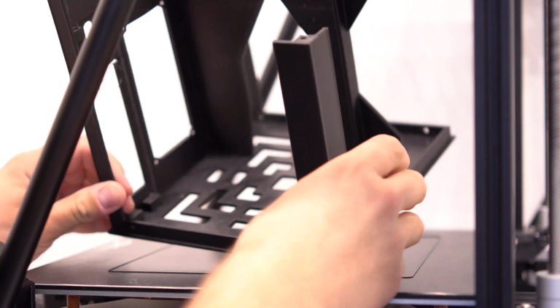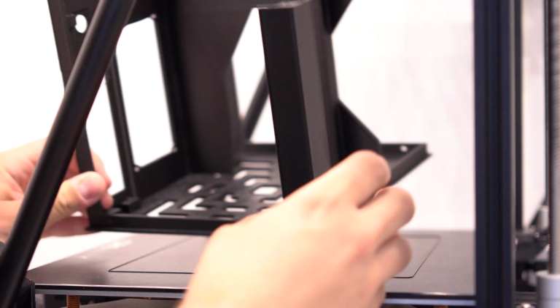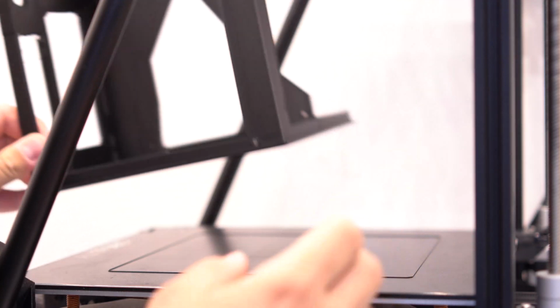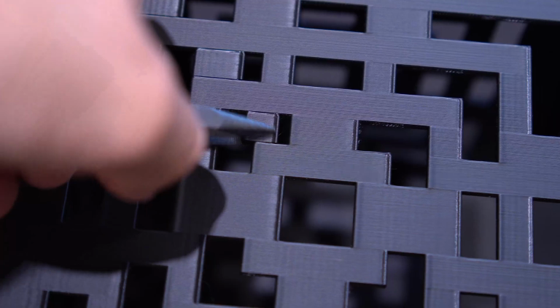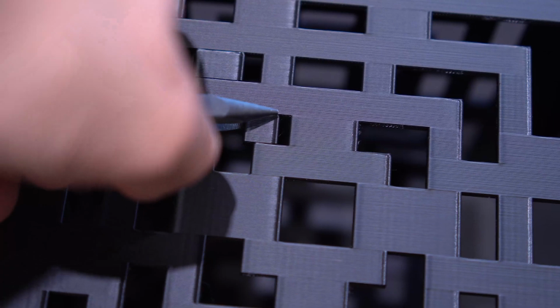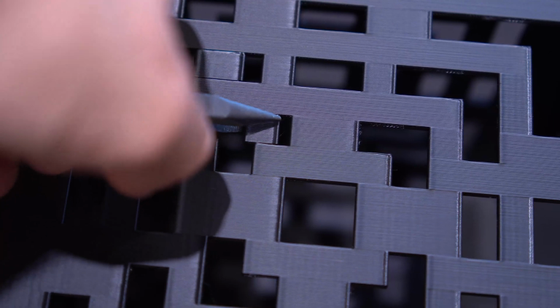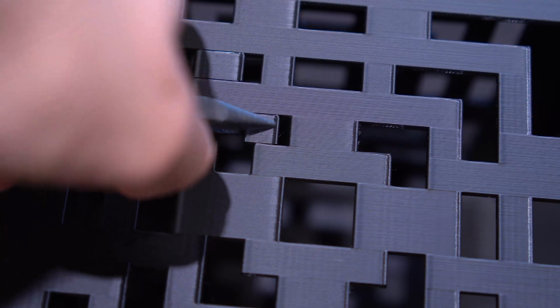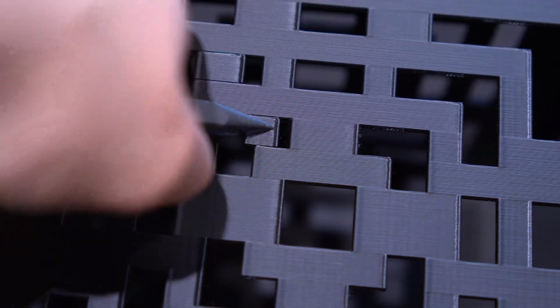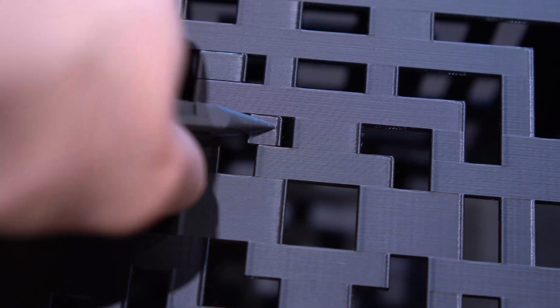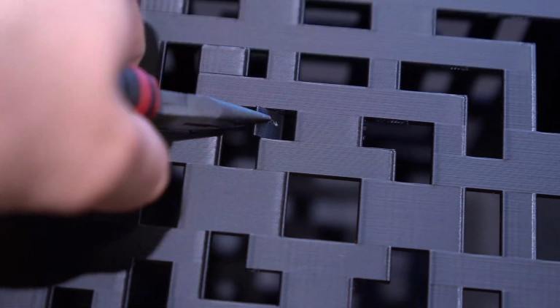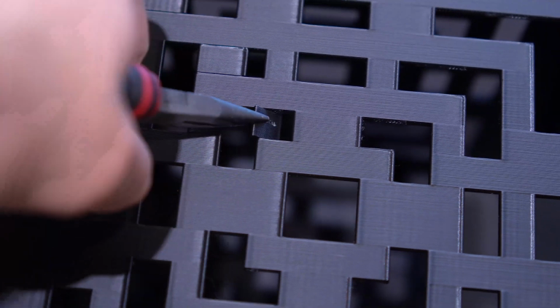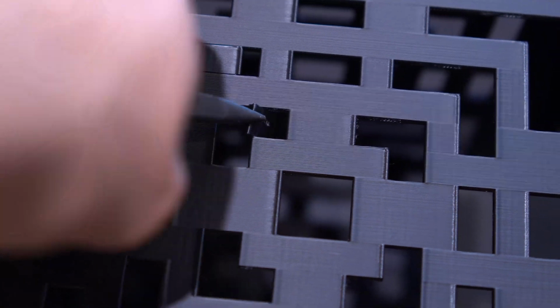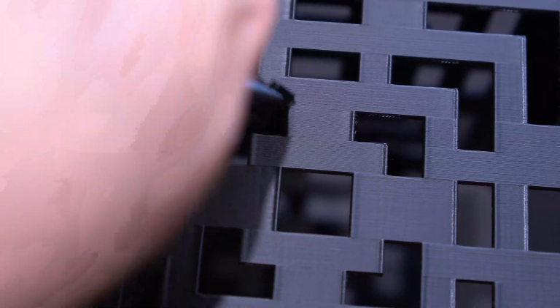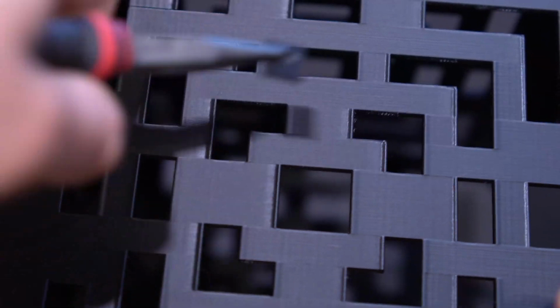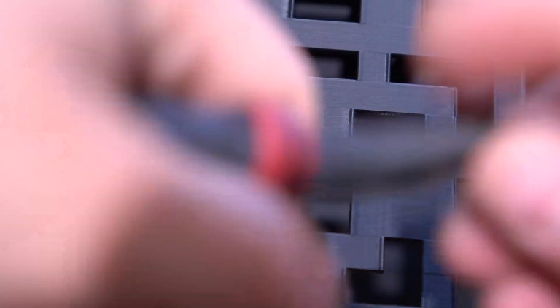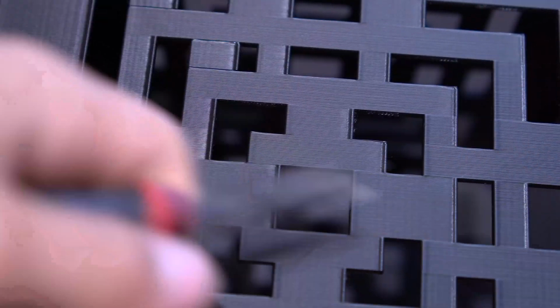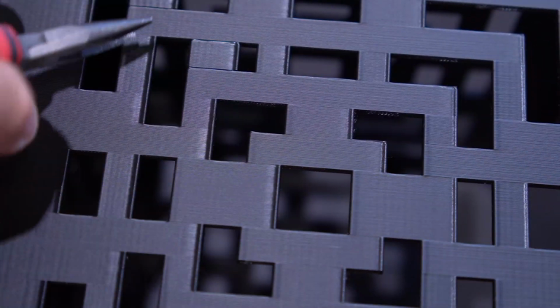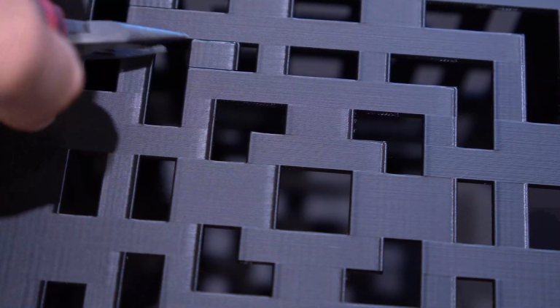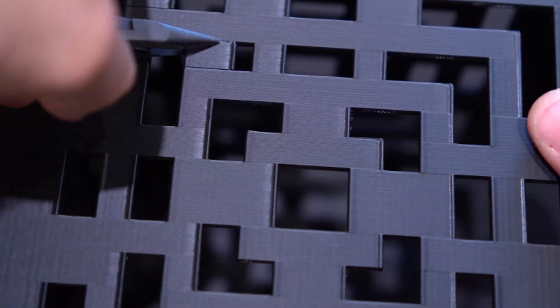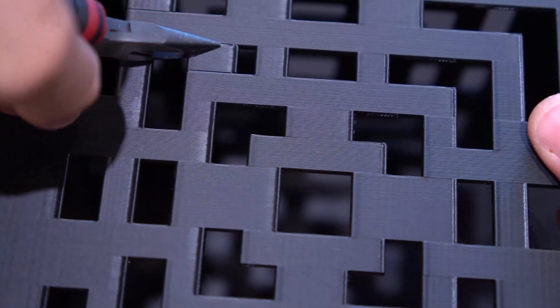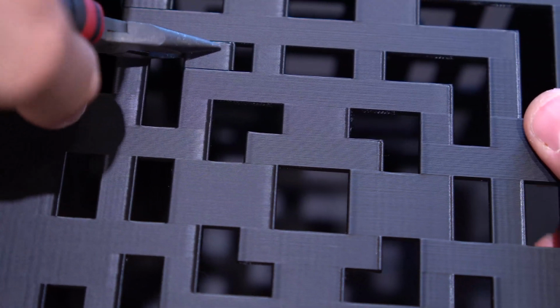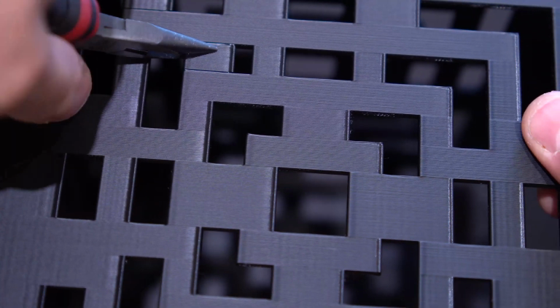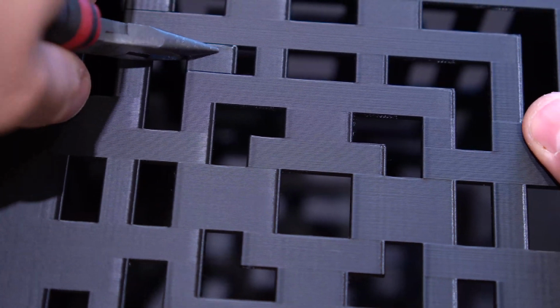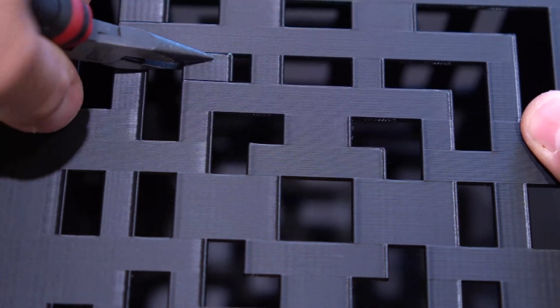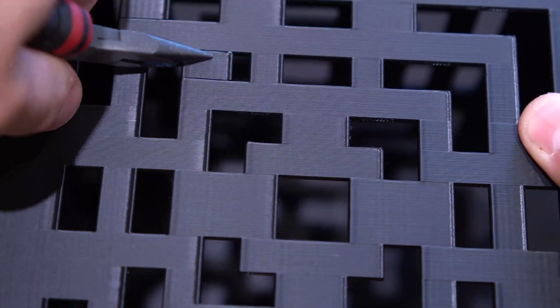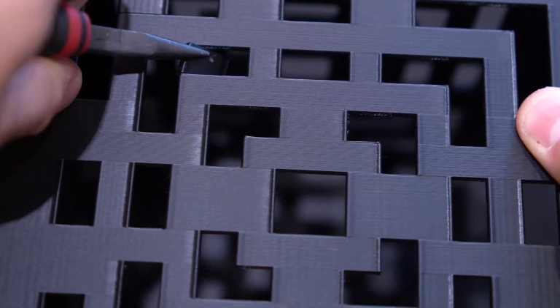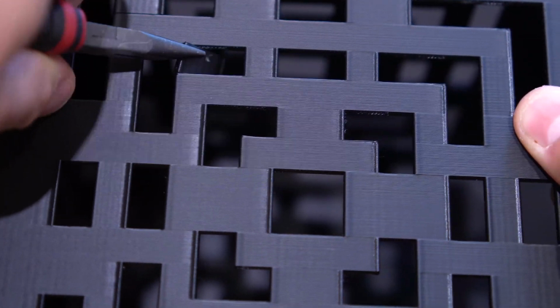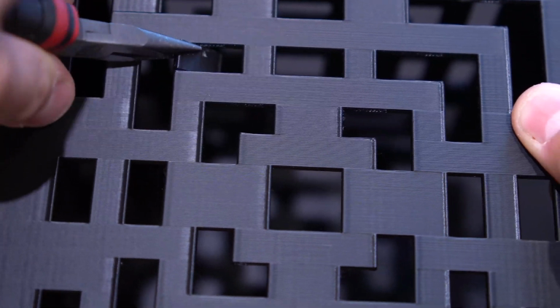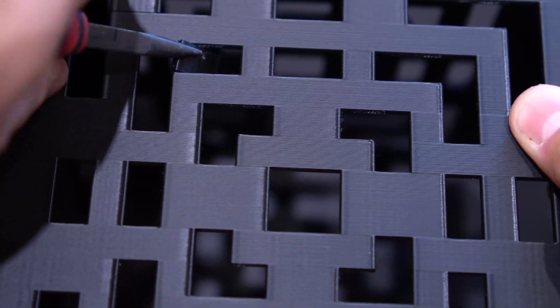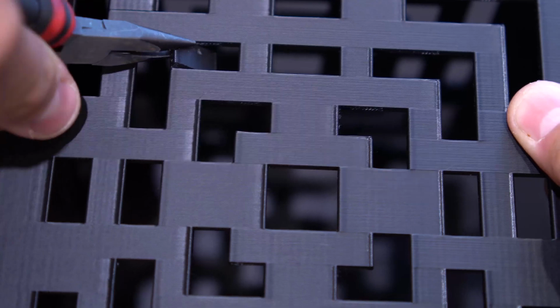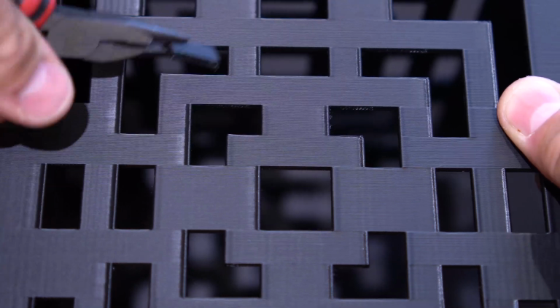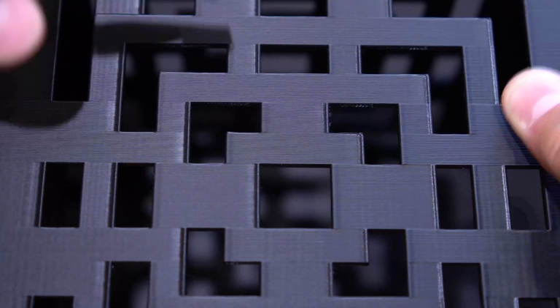The supports come off easily with some pliers just like this. Now let's build it, and then afterwards let's look at the temperatures.